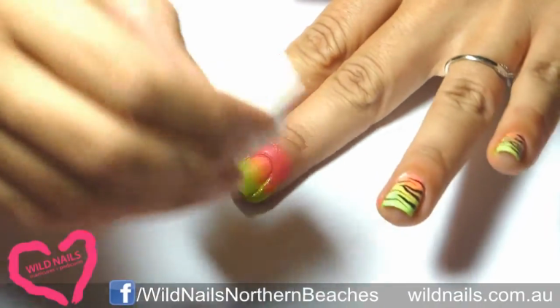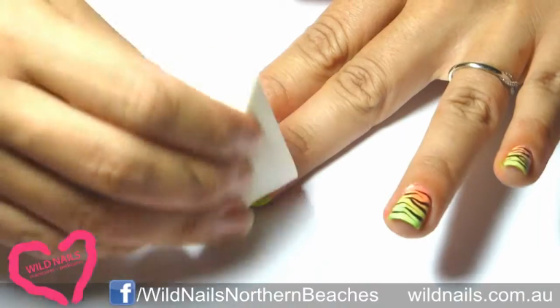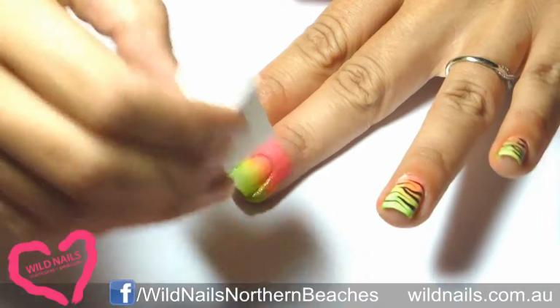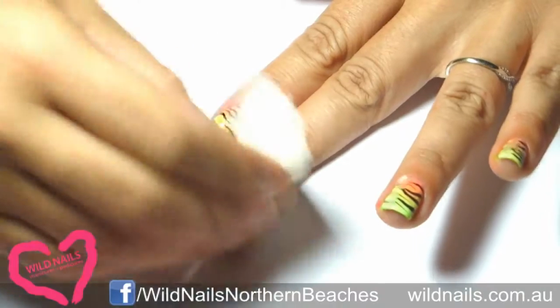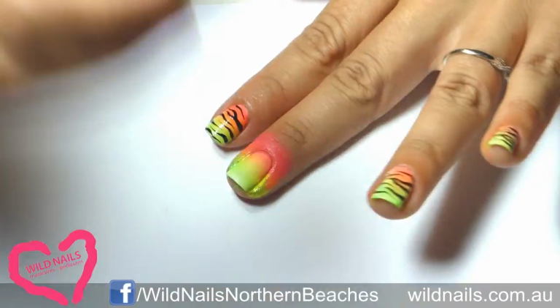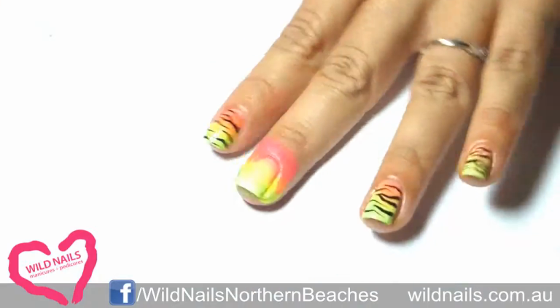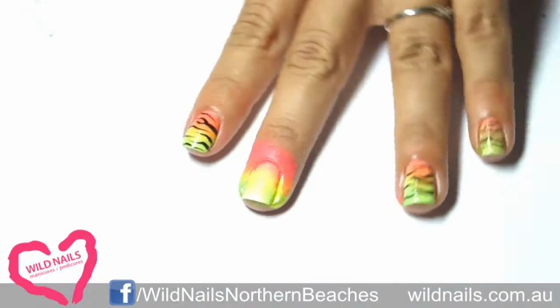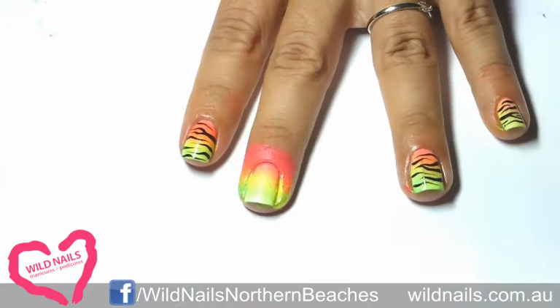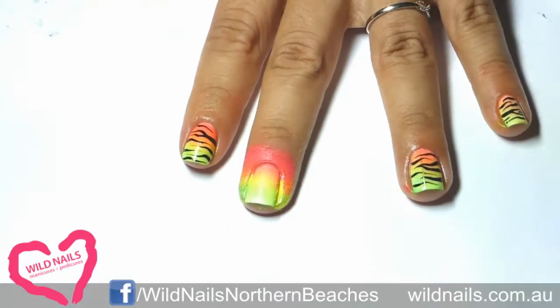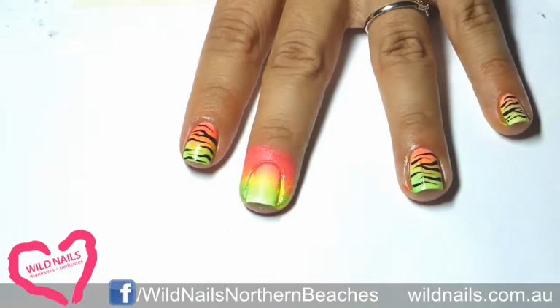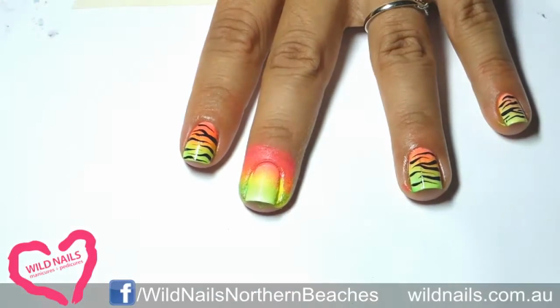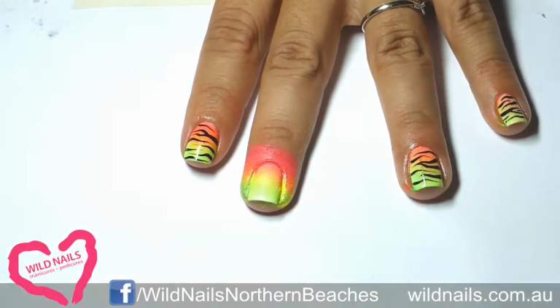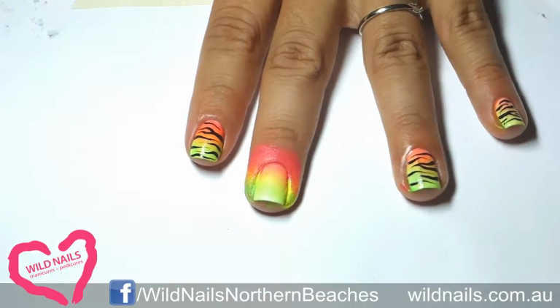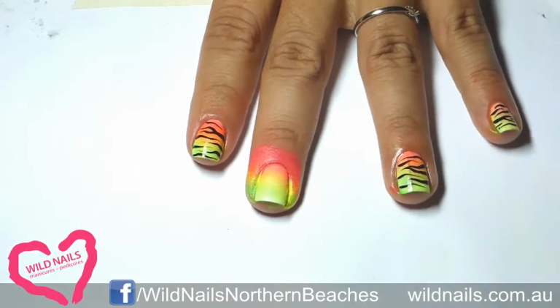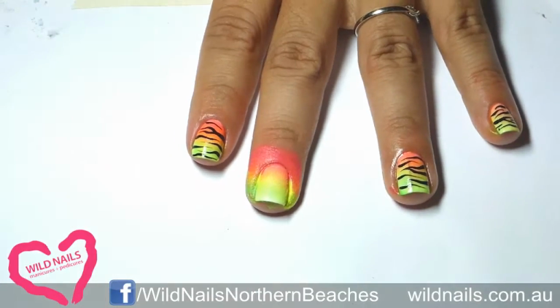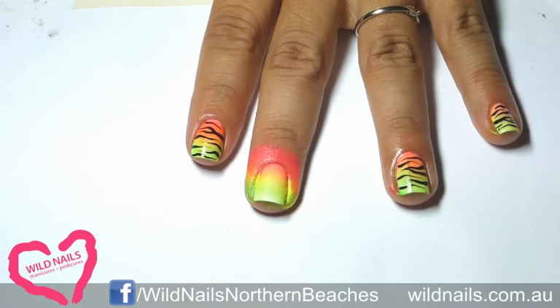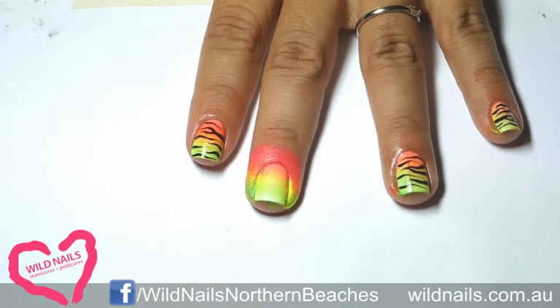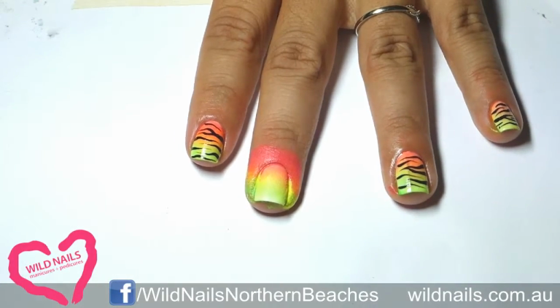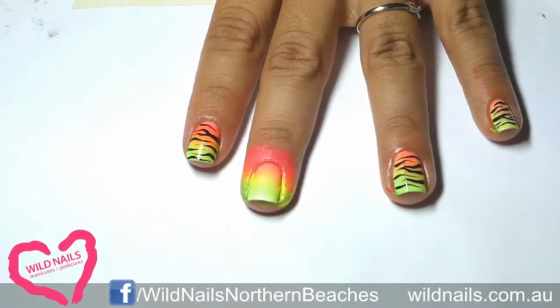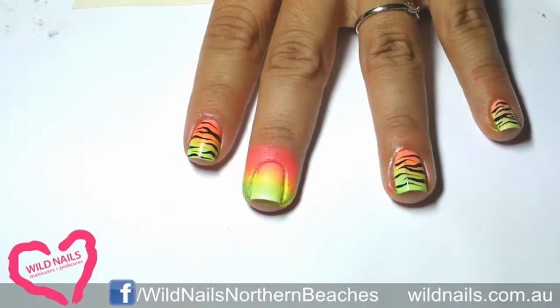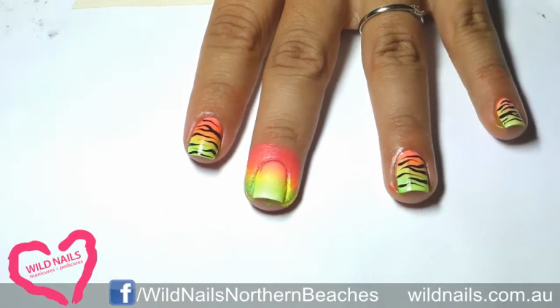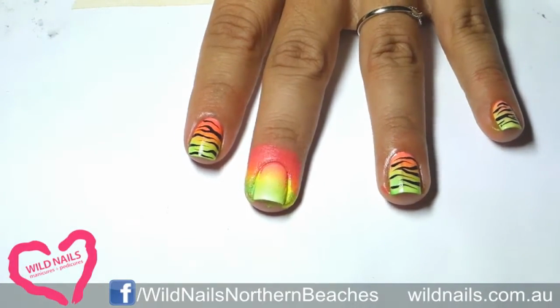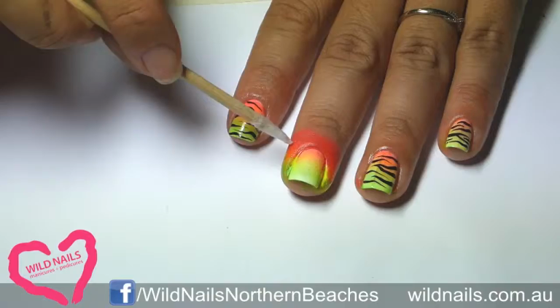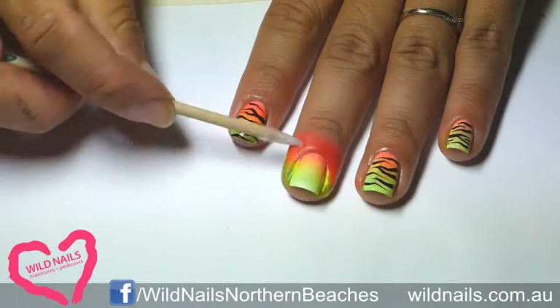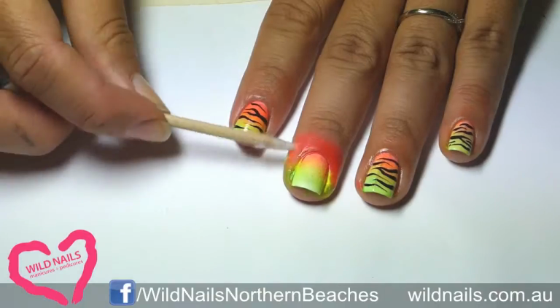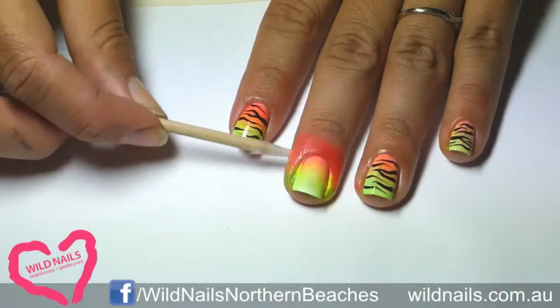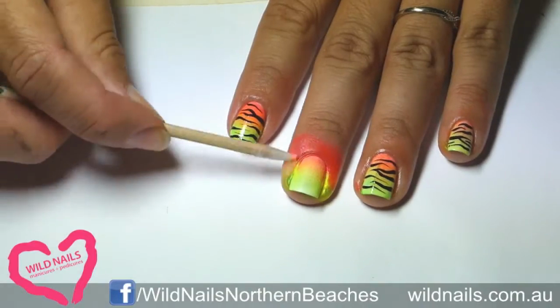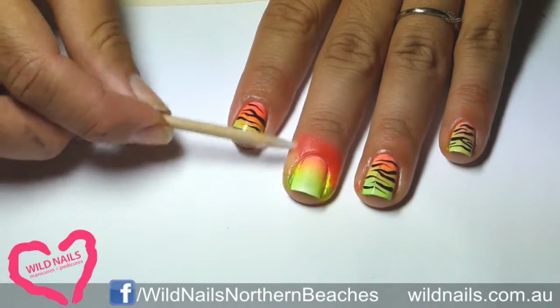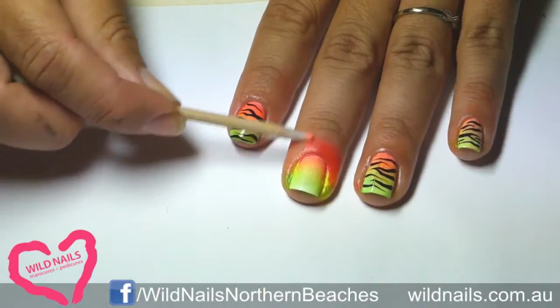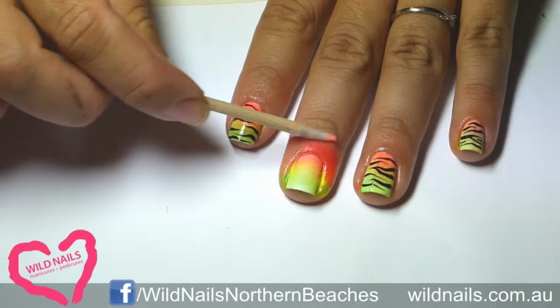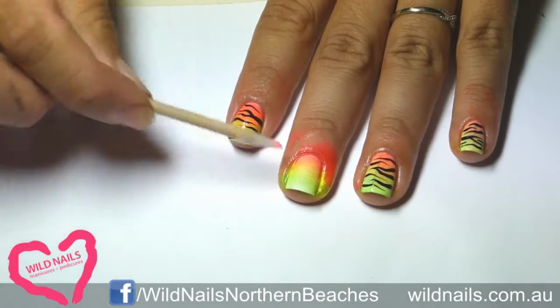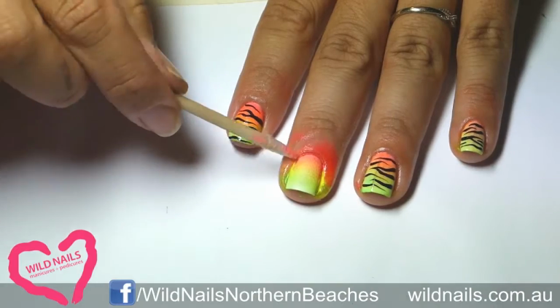Now wipe off any excess by using a cotton bud dipped into nail polish remover.